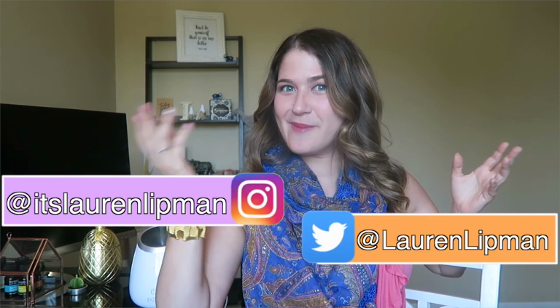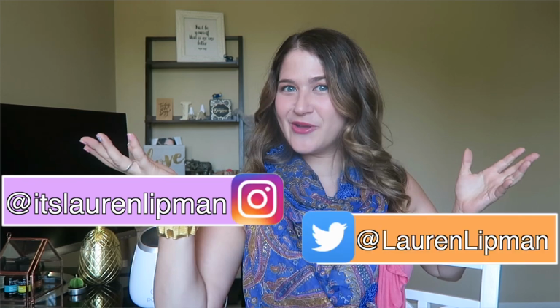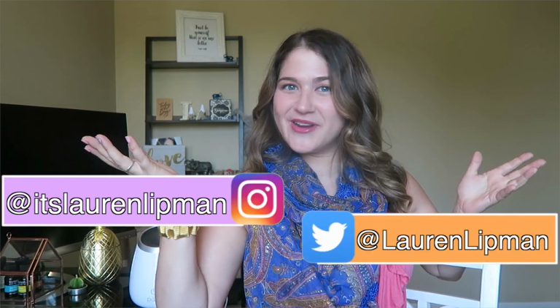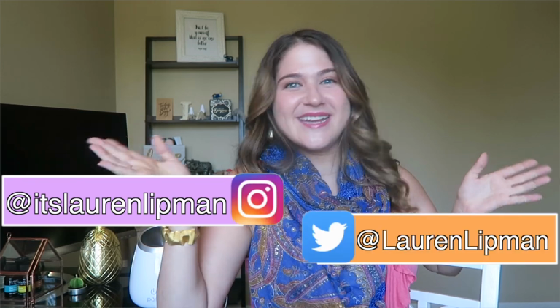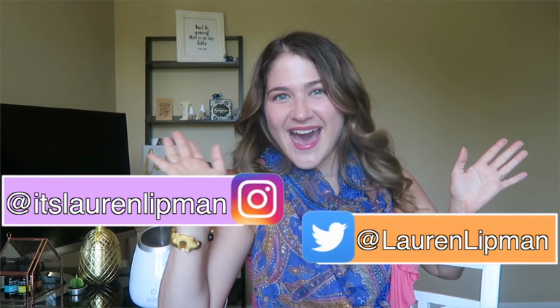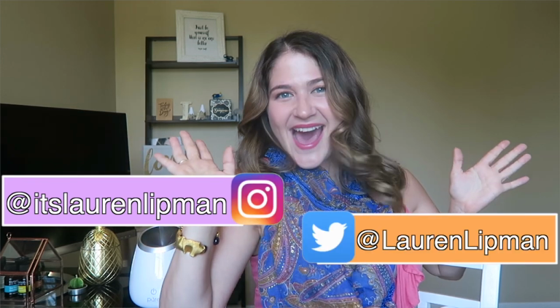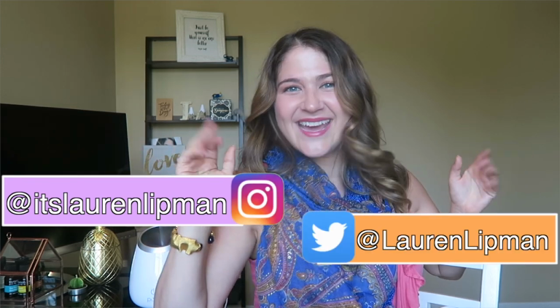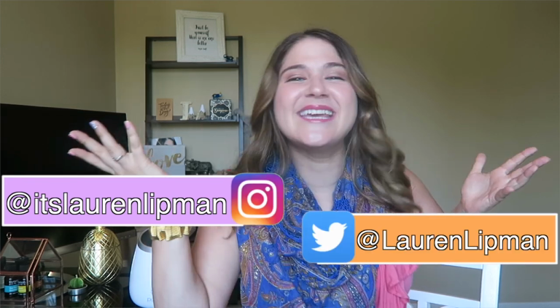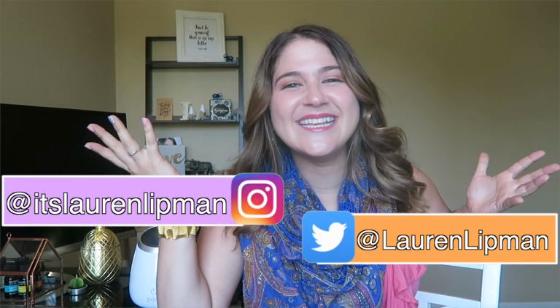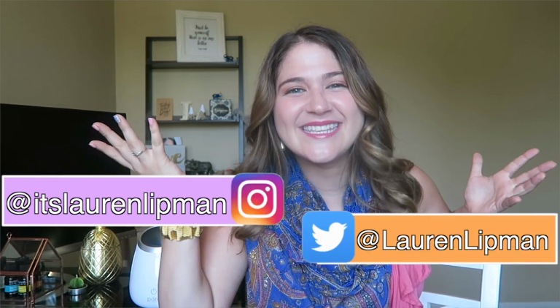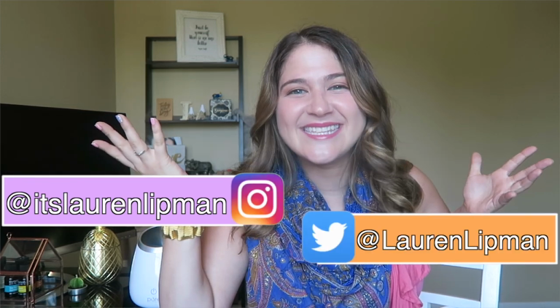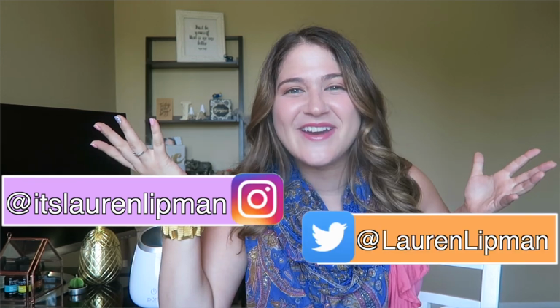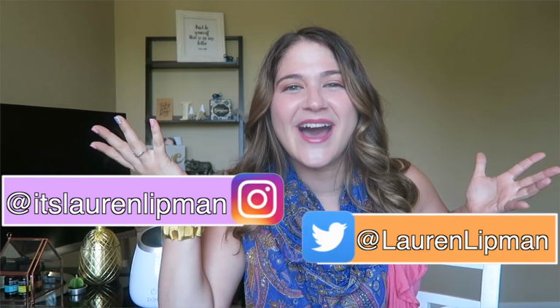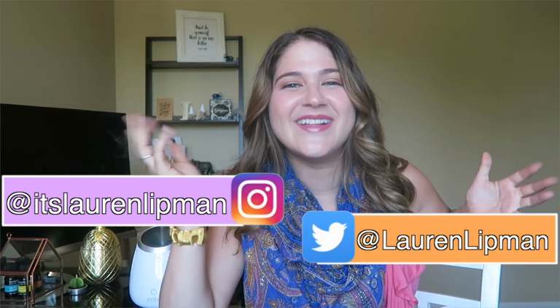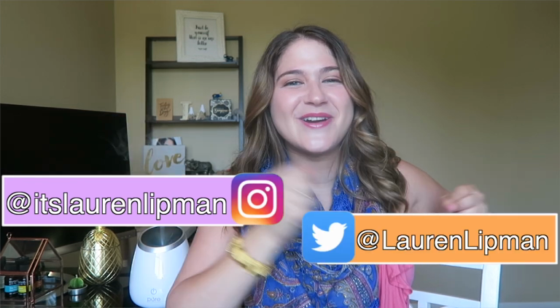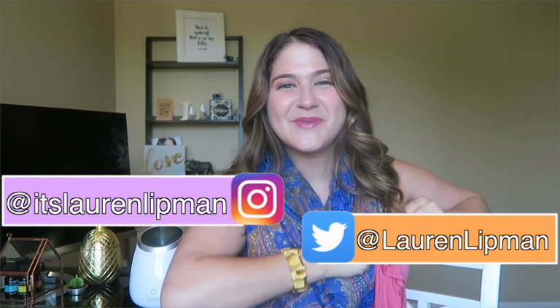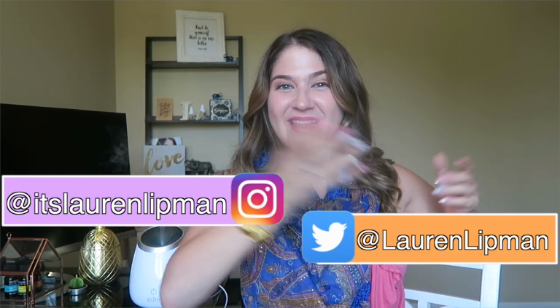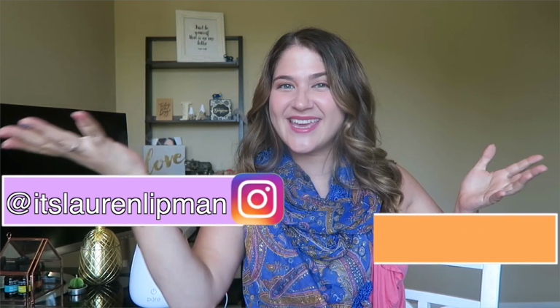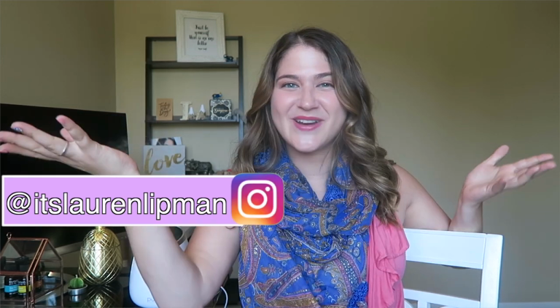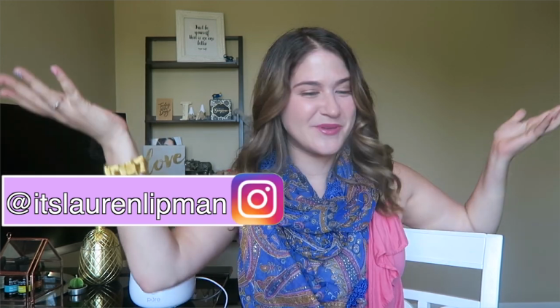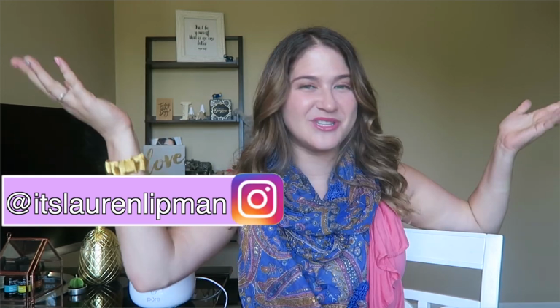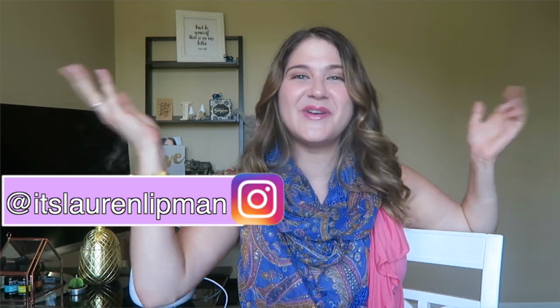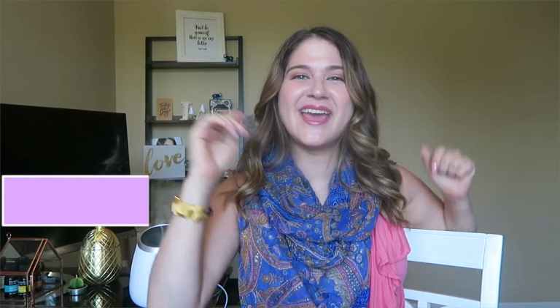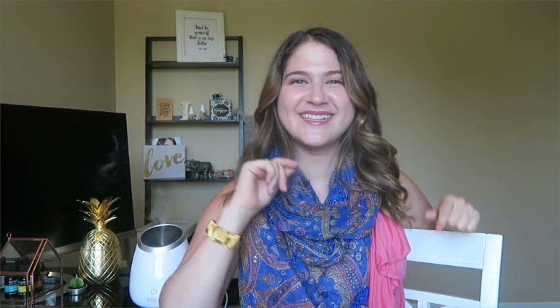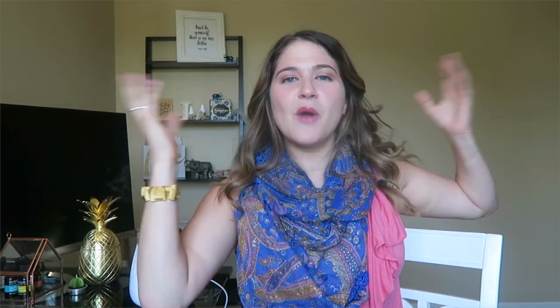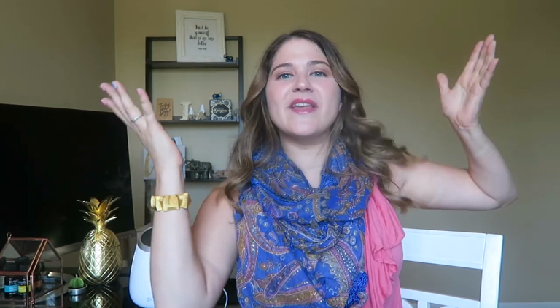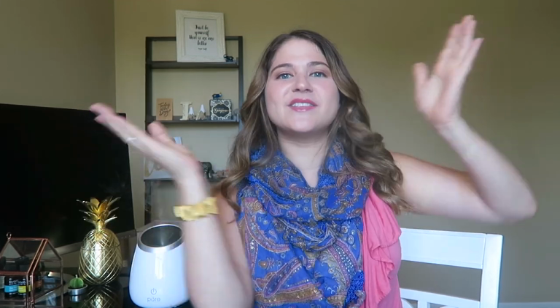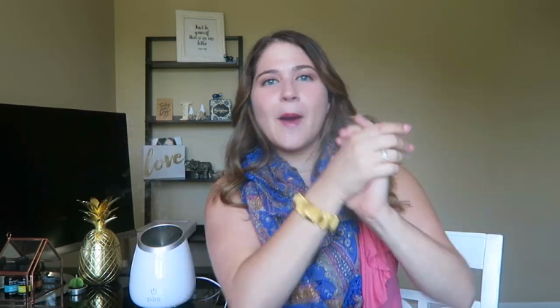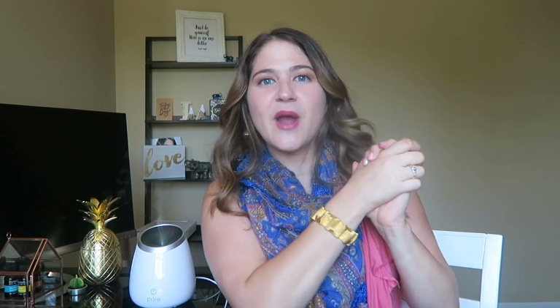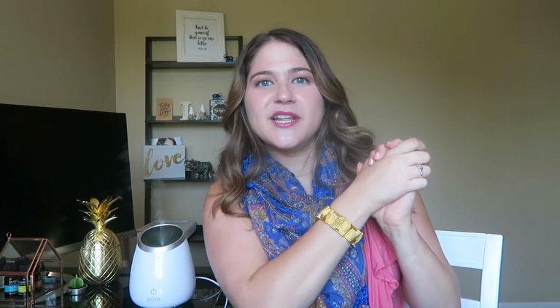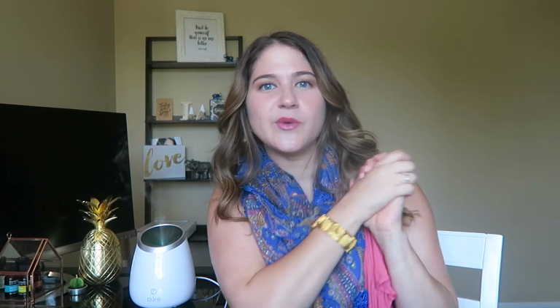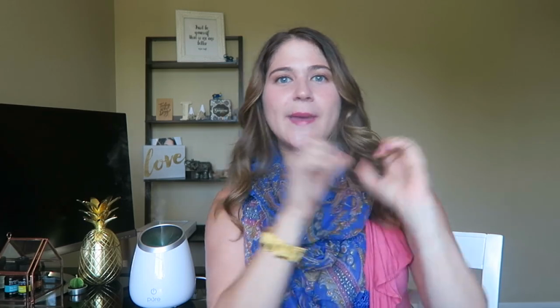If this is your first time on my channel, I'm Lauren. Hi, please stay a while. I hope you like it. Hope you enjoy. All right, let's hop right into it.